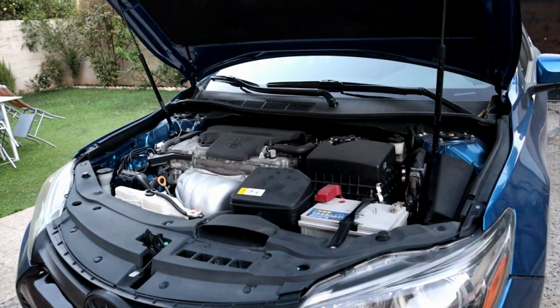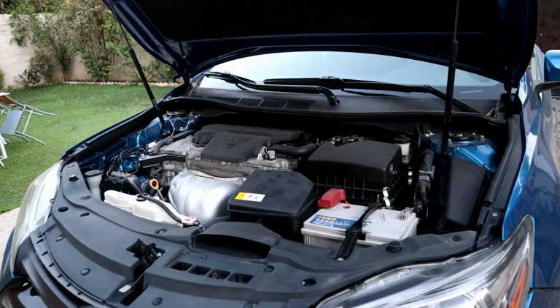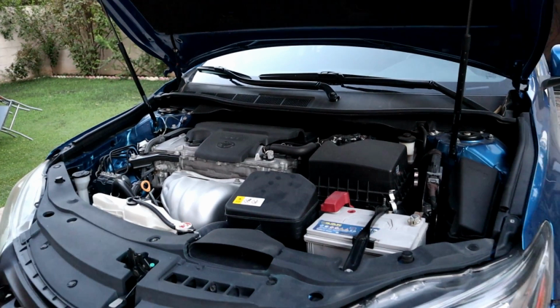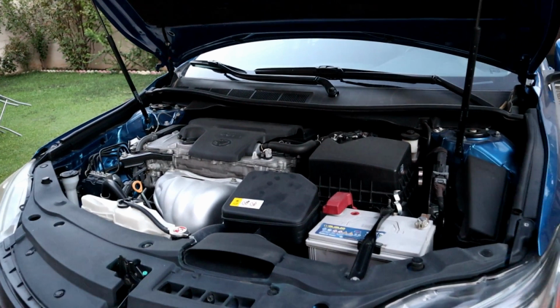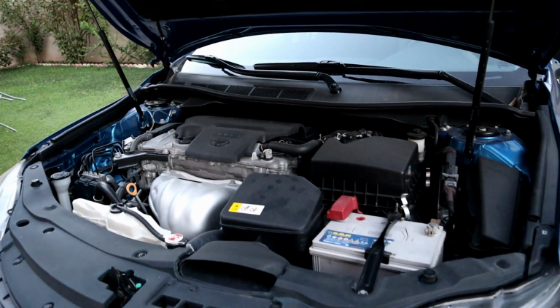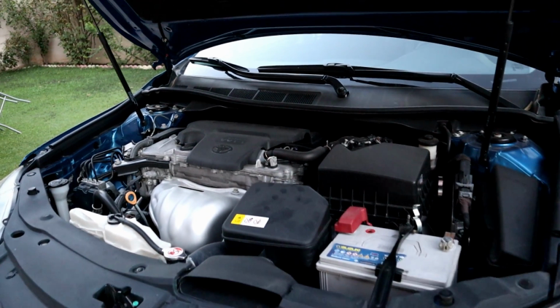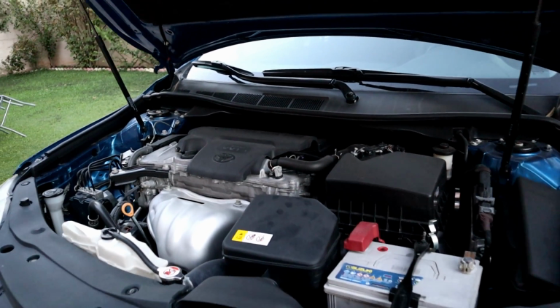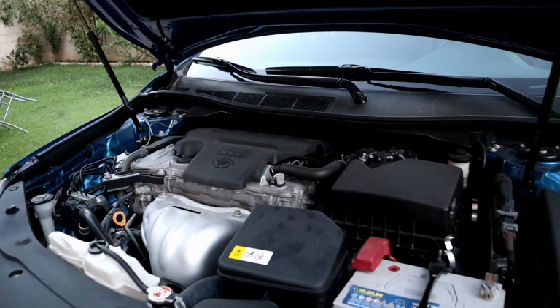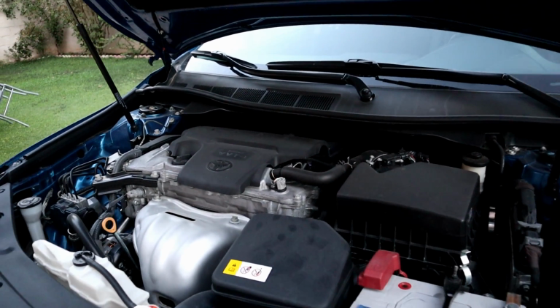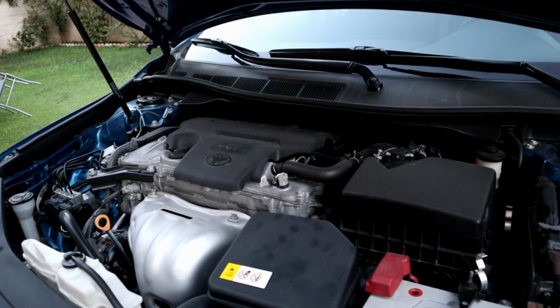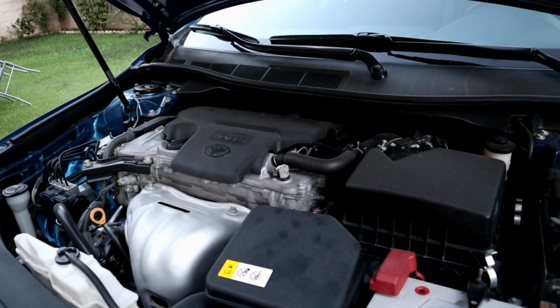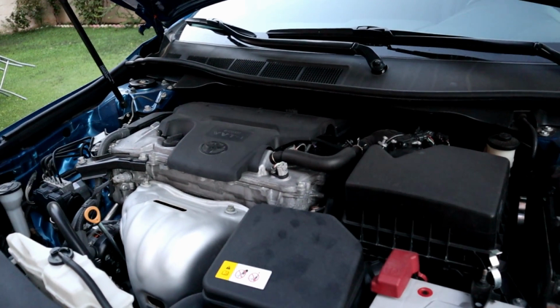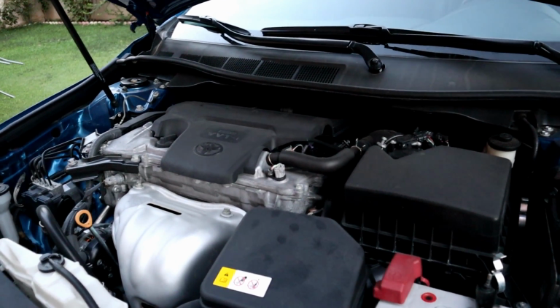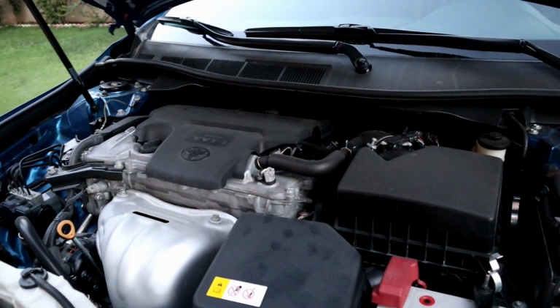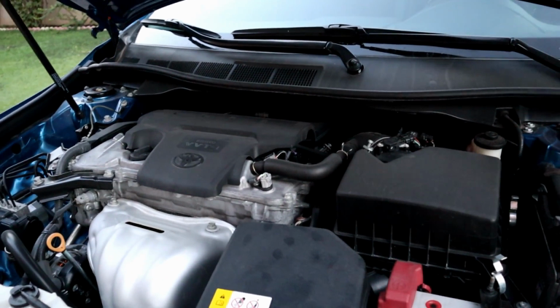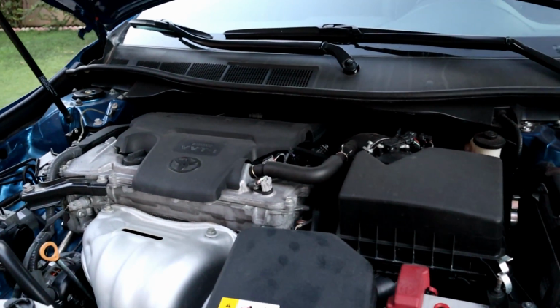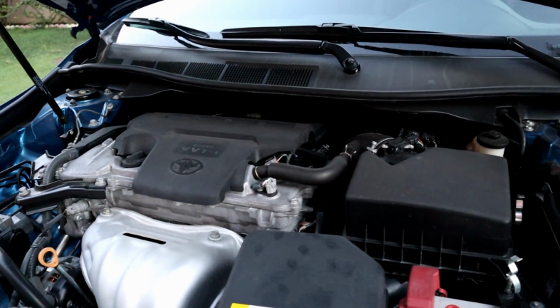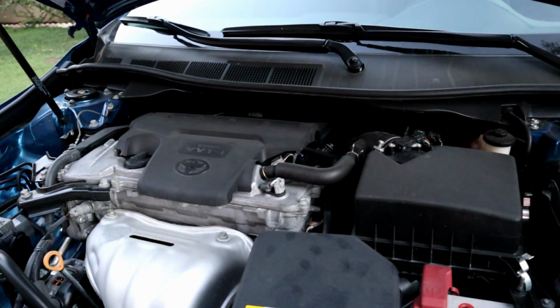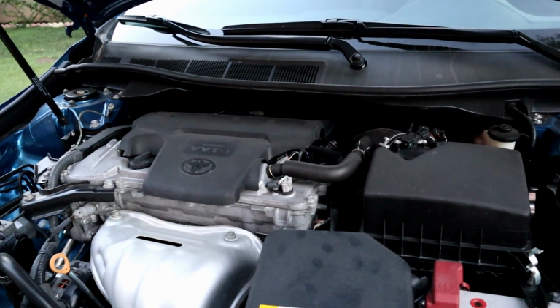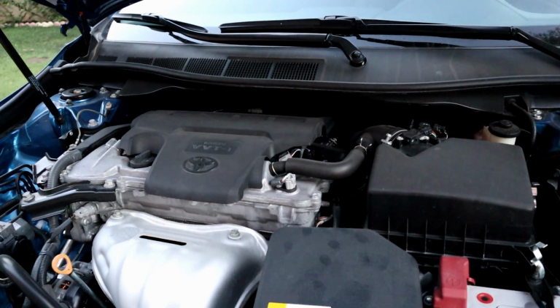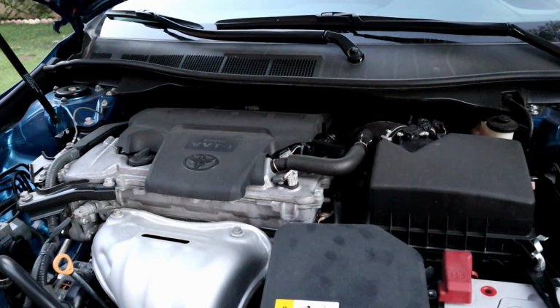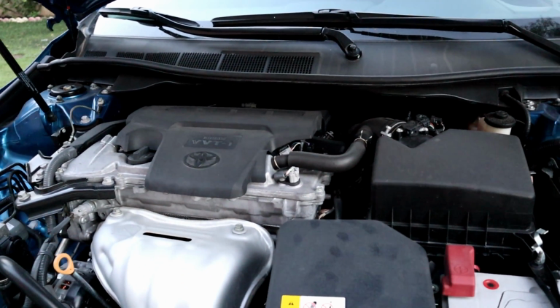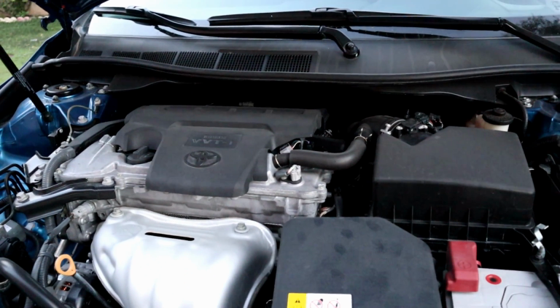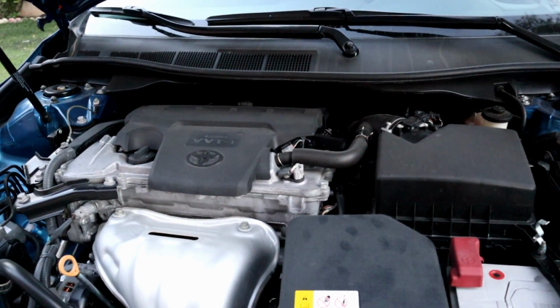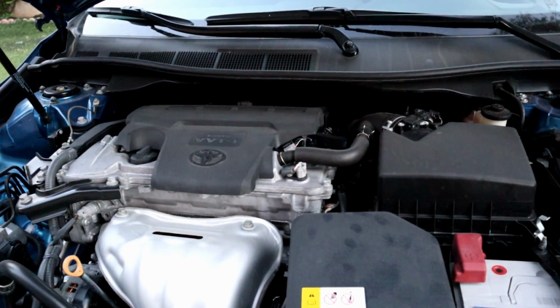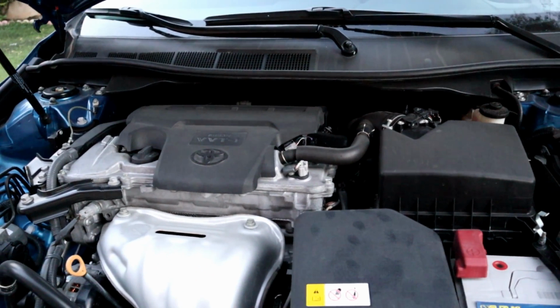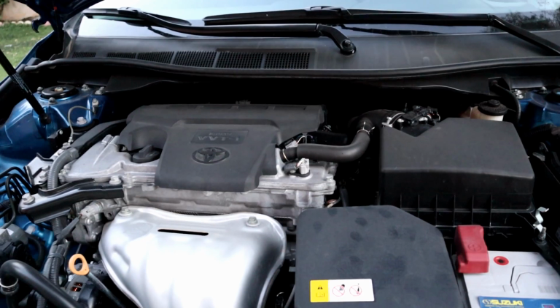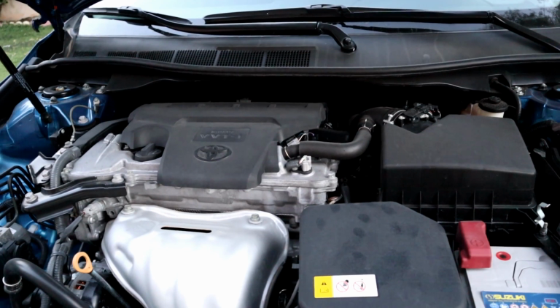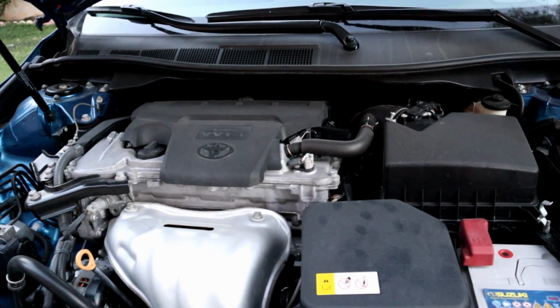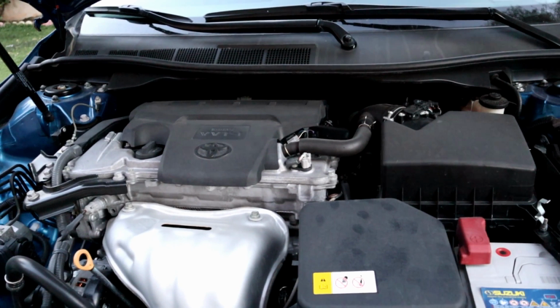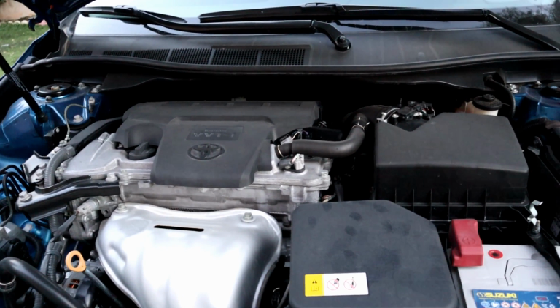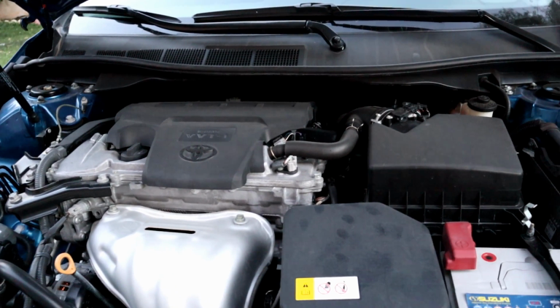Hello! In today's video I'm gonna show you how to clean fuel injectors on a 2017 Toyota Camry without removing them.